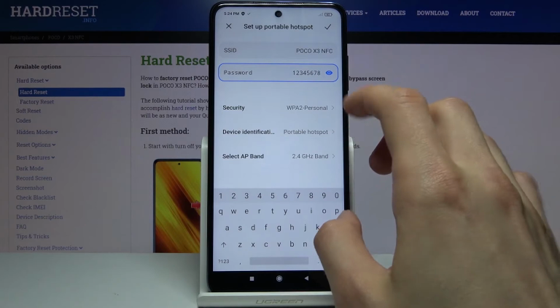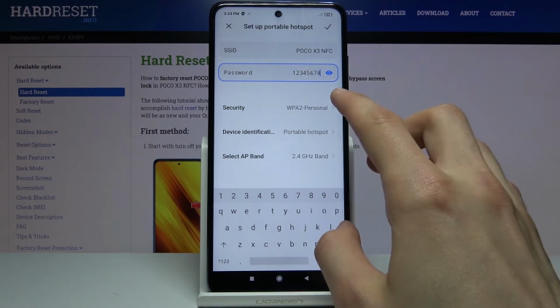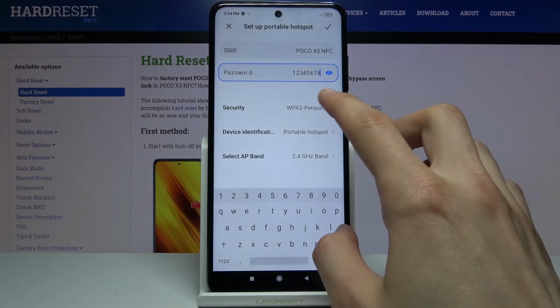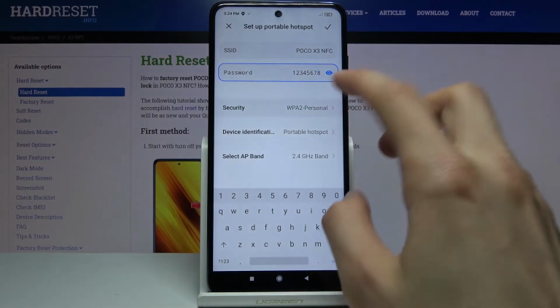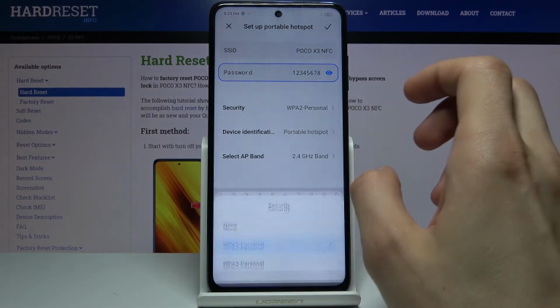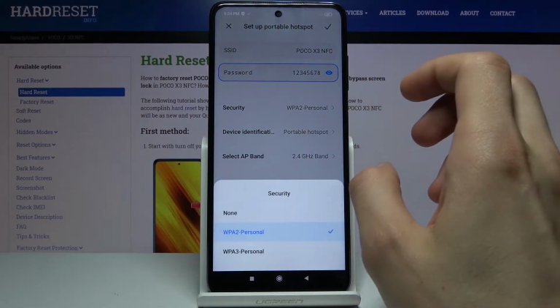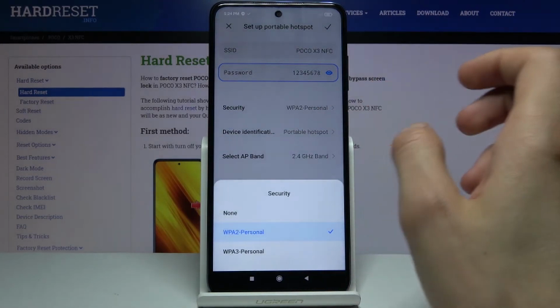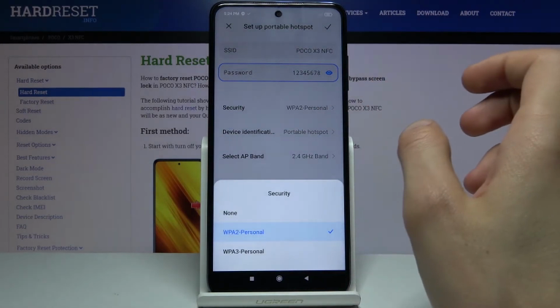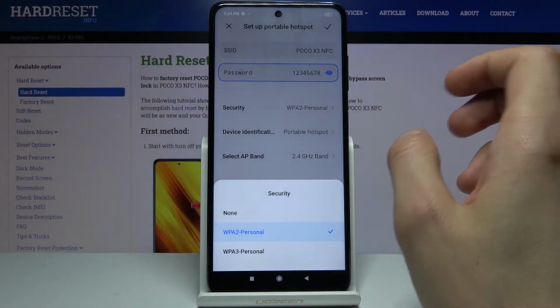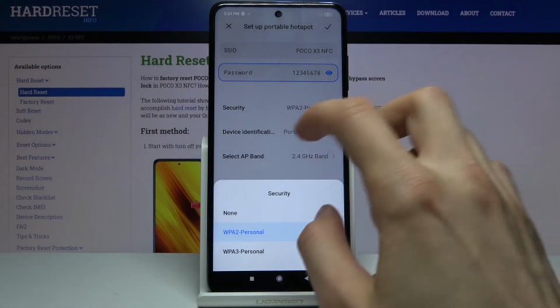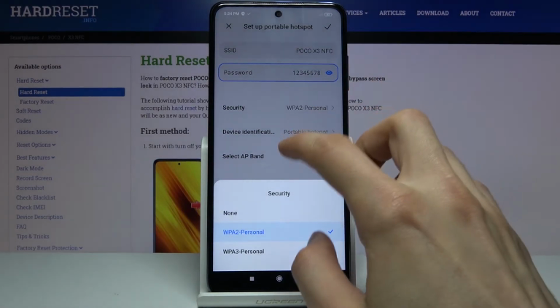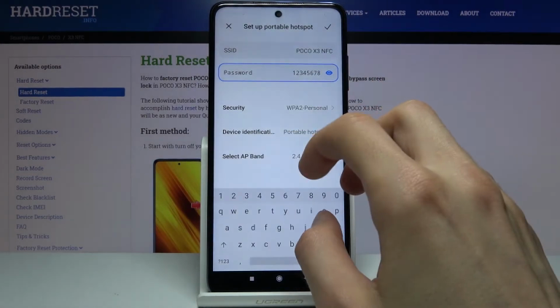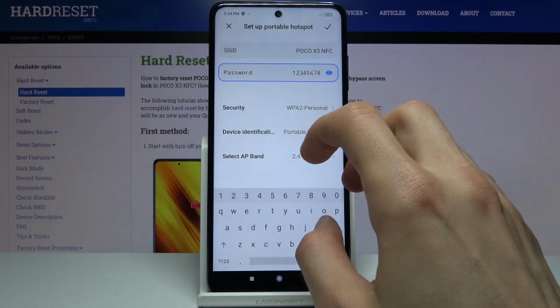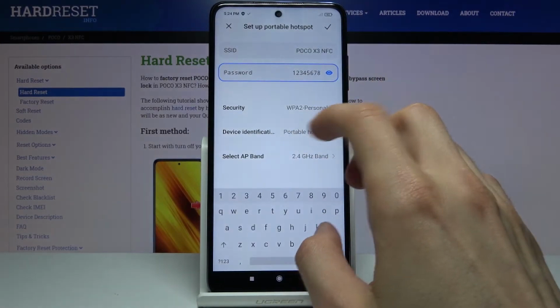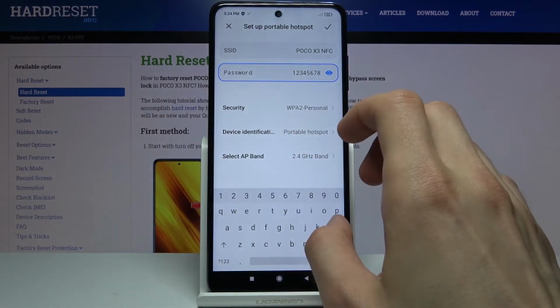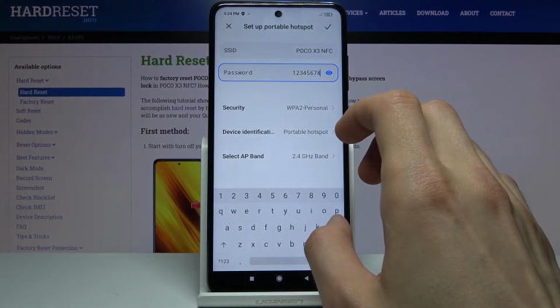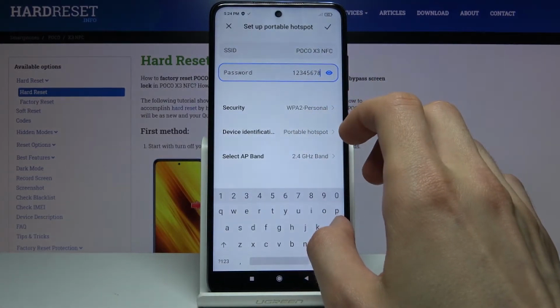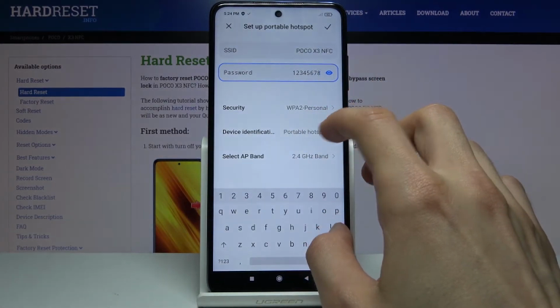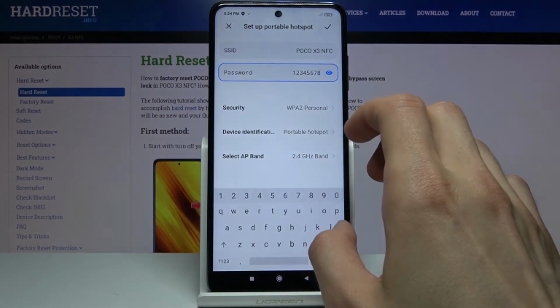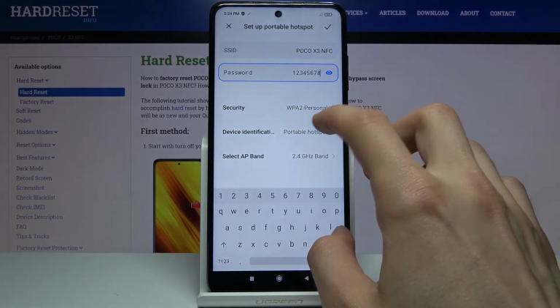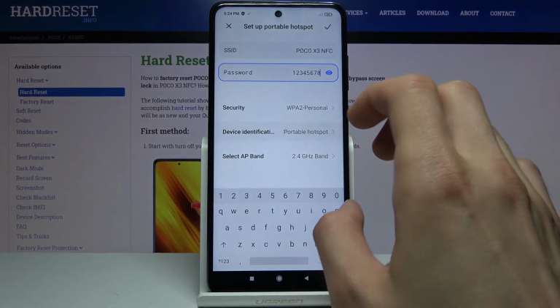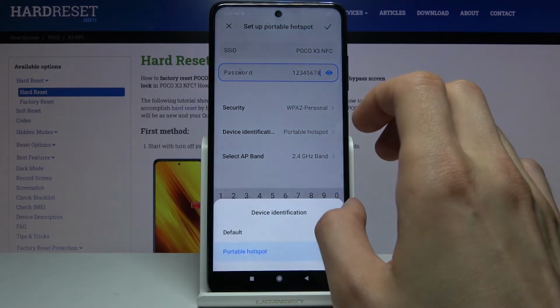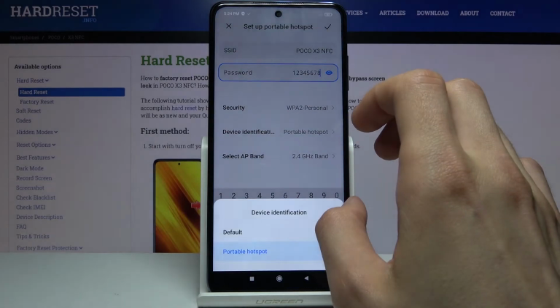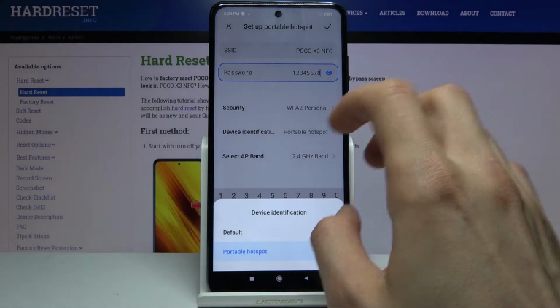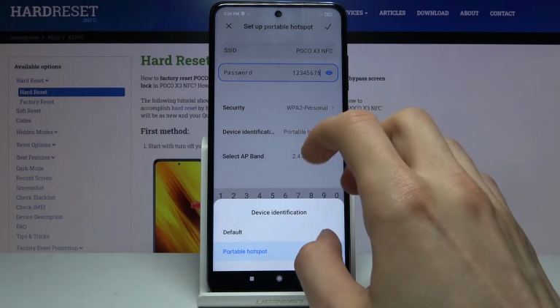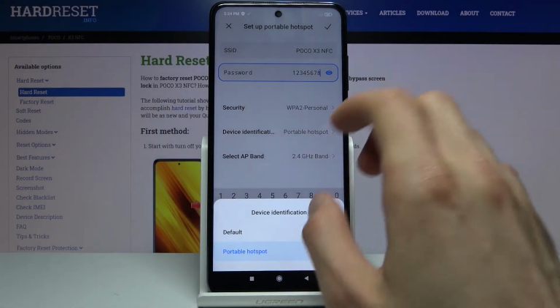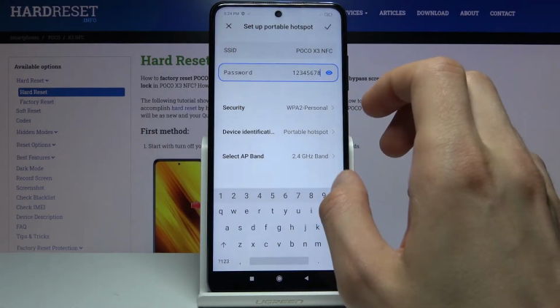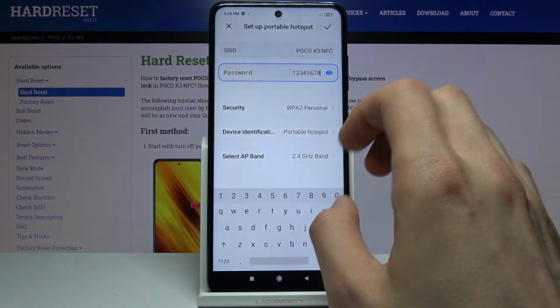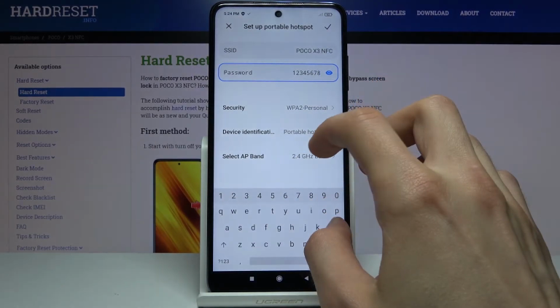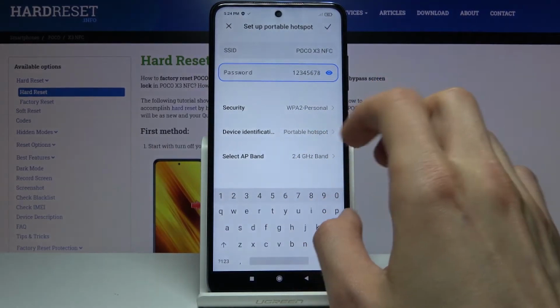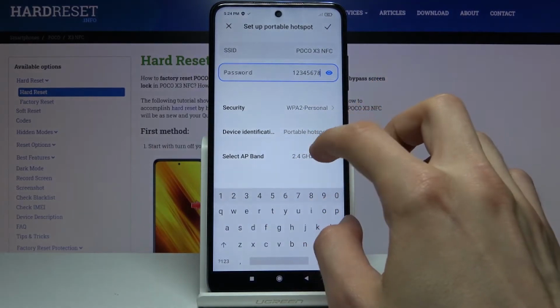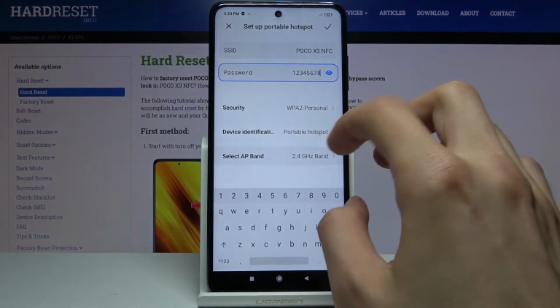Then I have security — I would keep it as it is. Device identification: portable hotspot — again I'll probably keep it as it is.